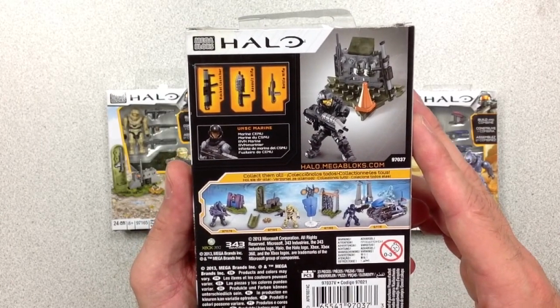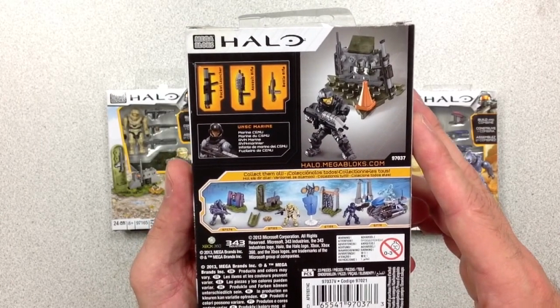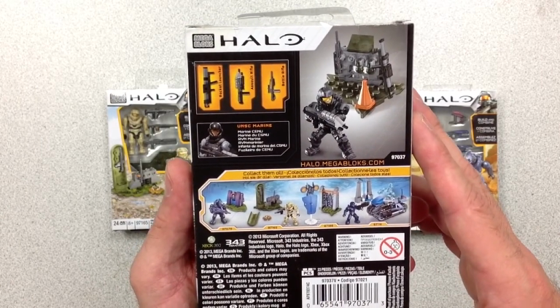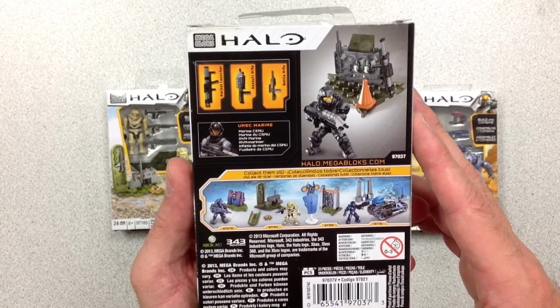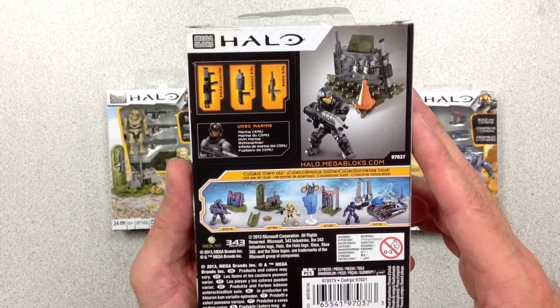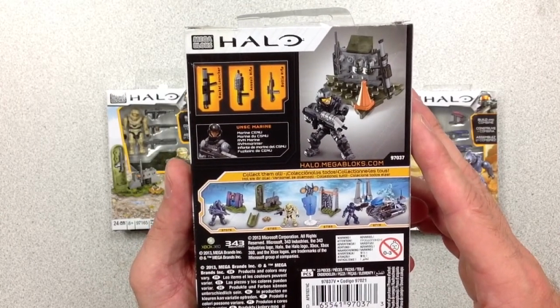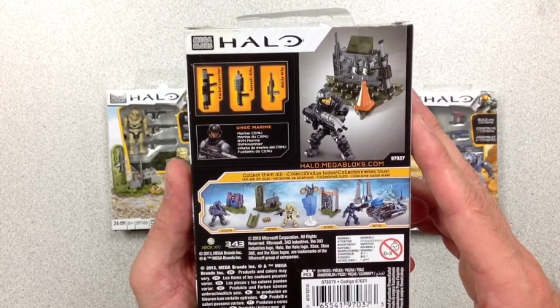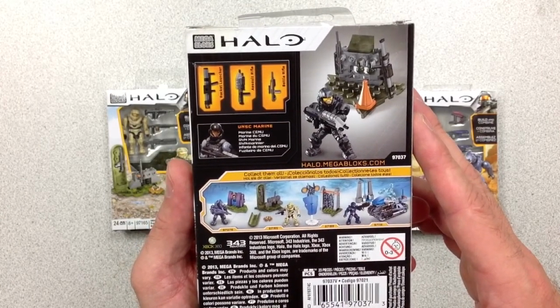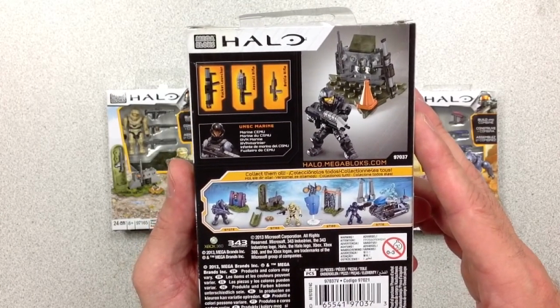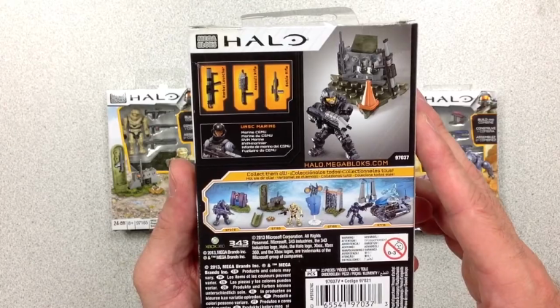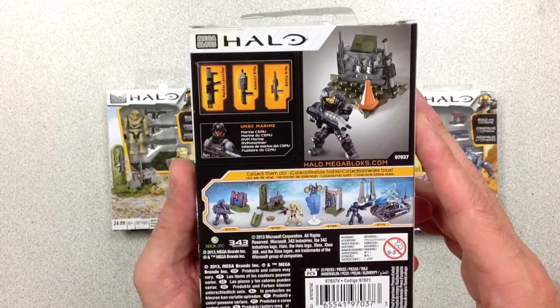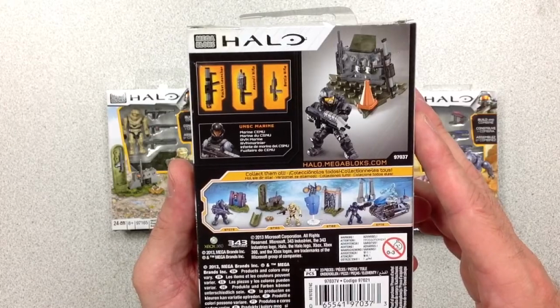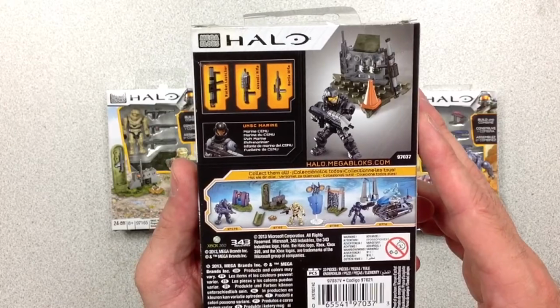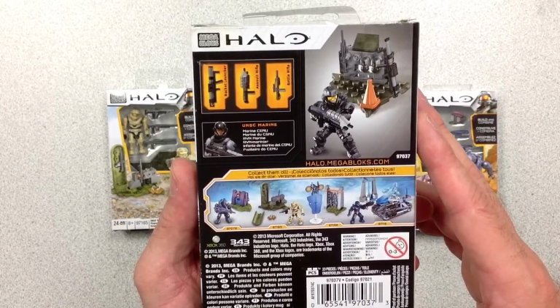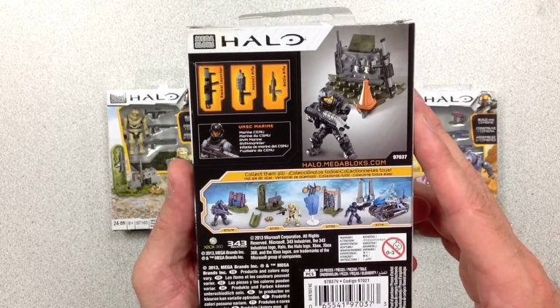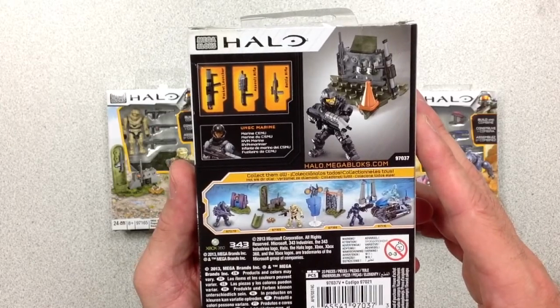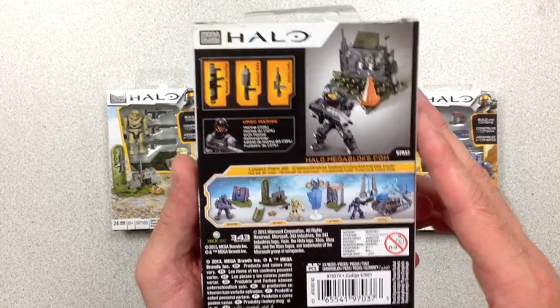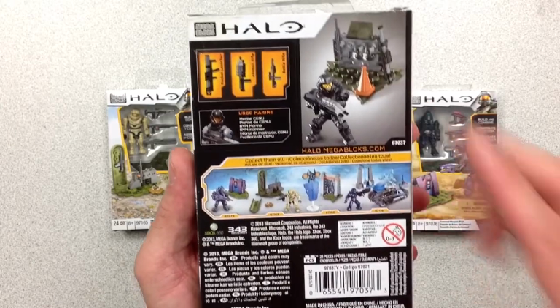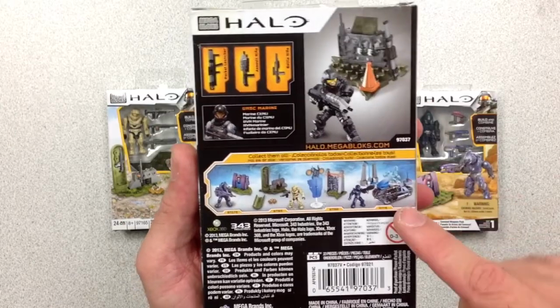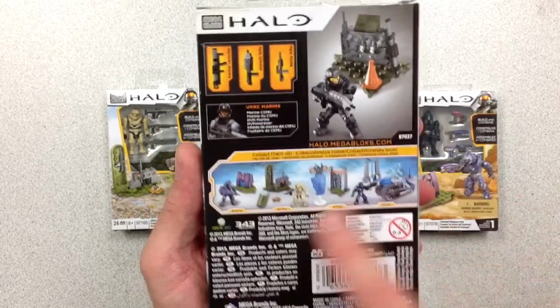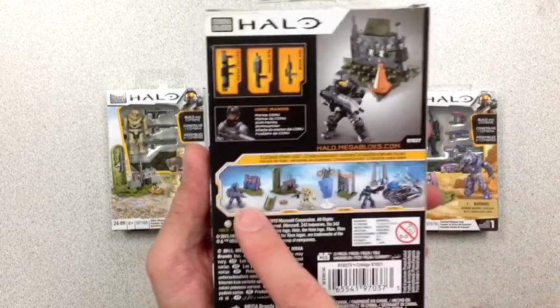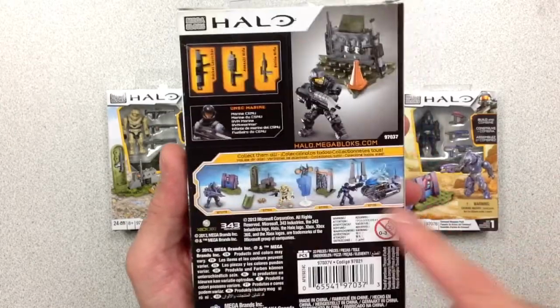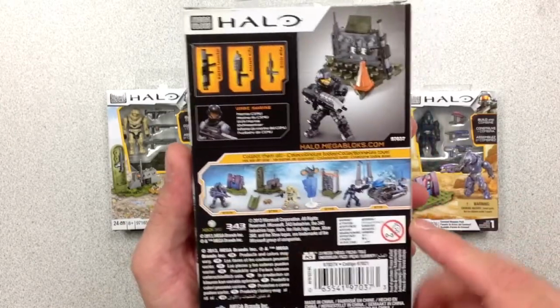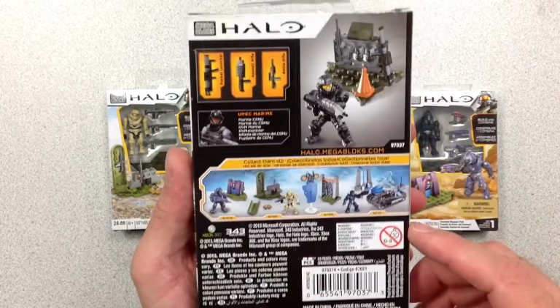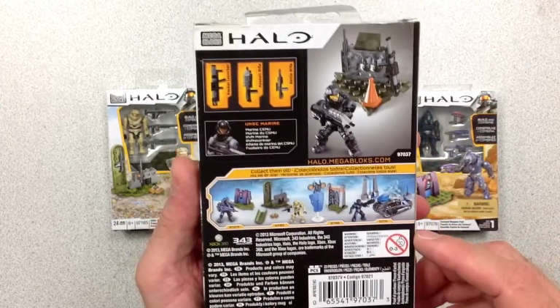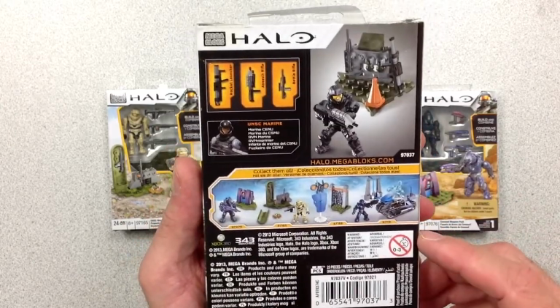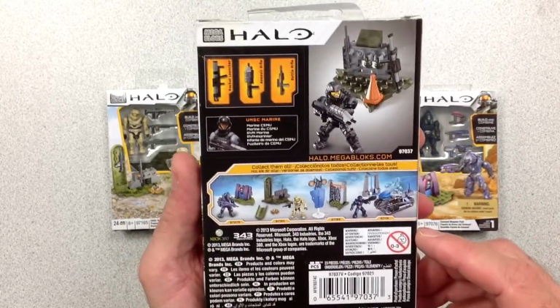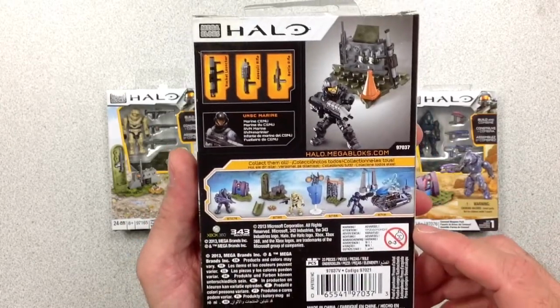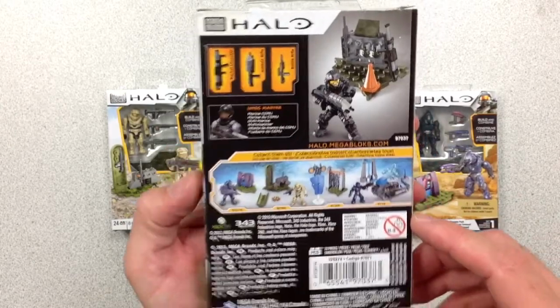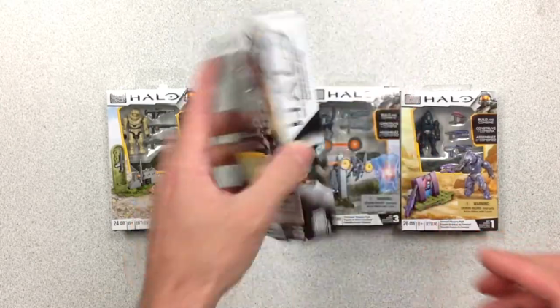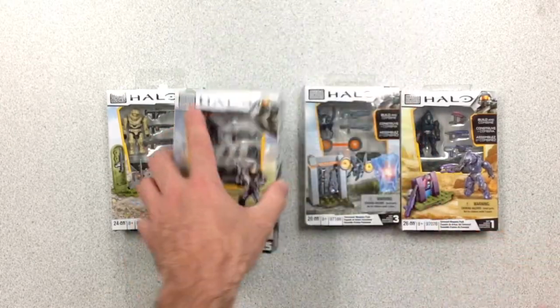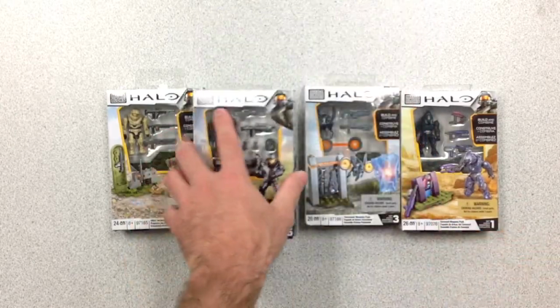This is a UNSC Marine. Comes with a rocket launcher, assault rifle, and battle rifle. A little preview there at the bottom. Really nice set.